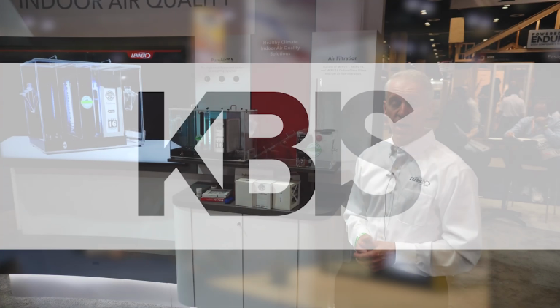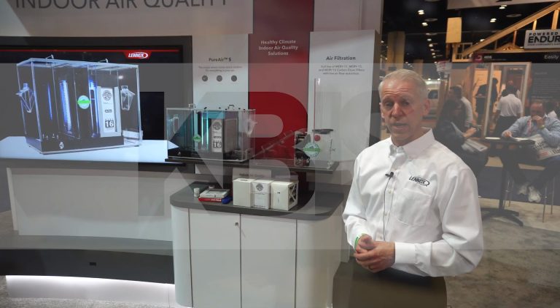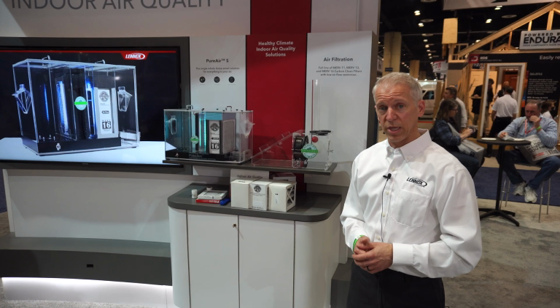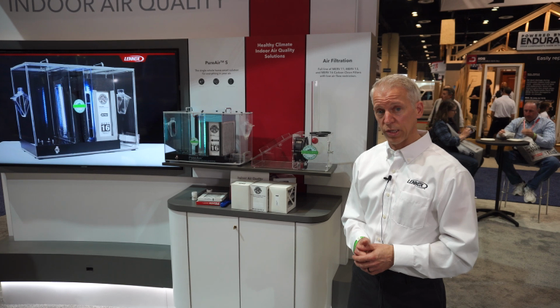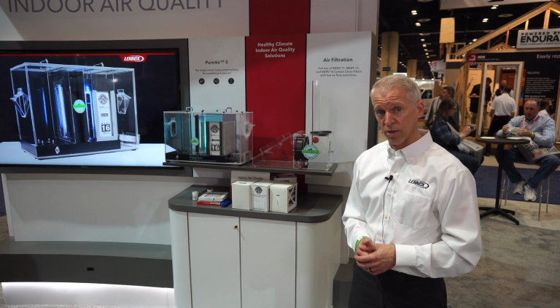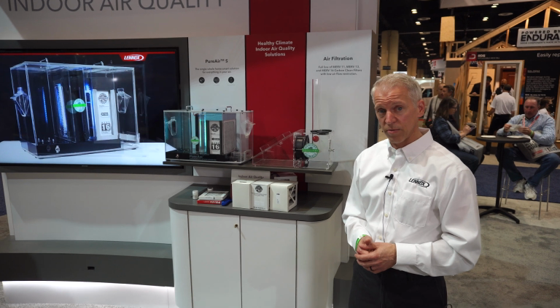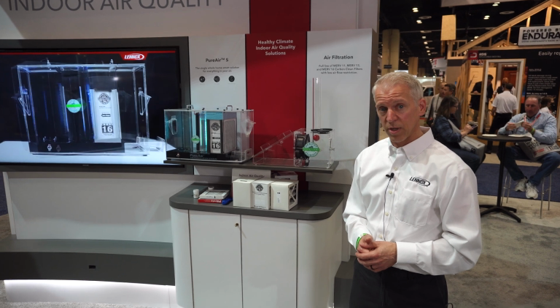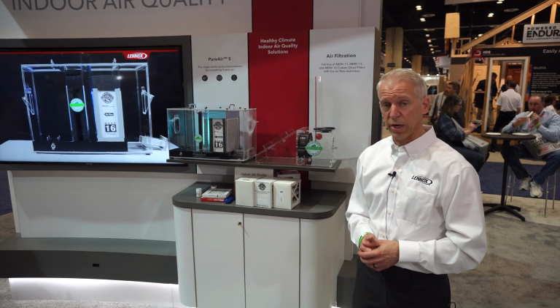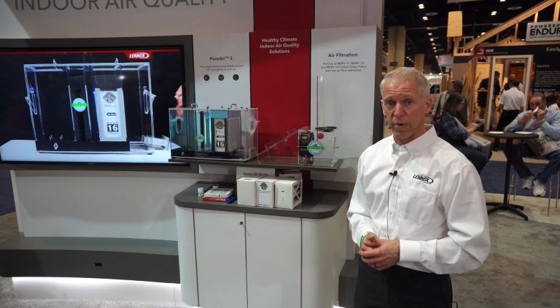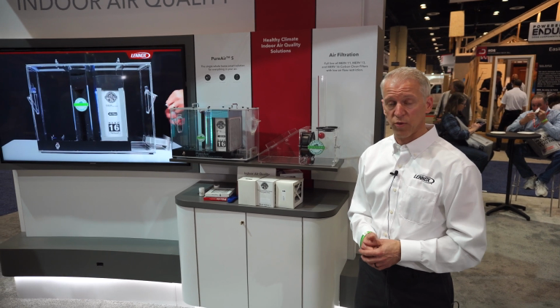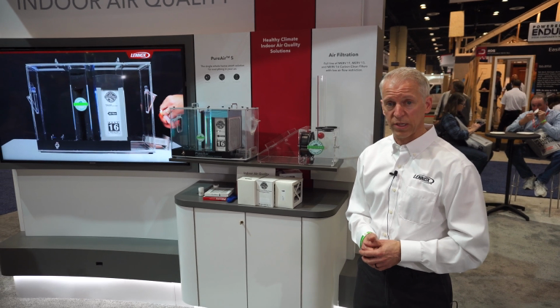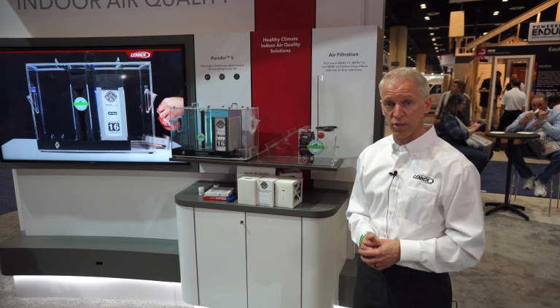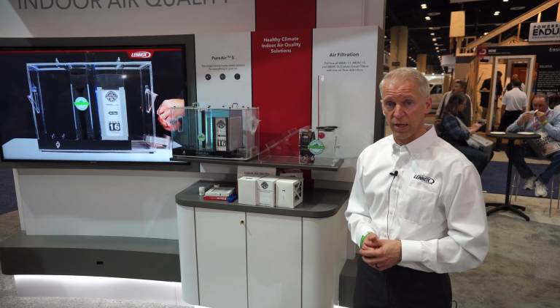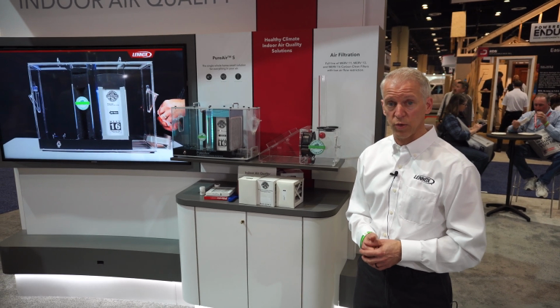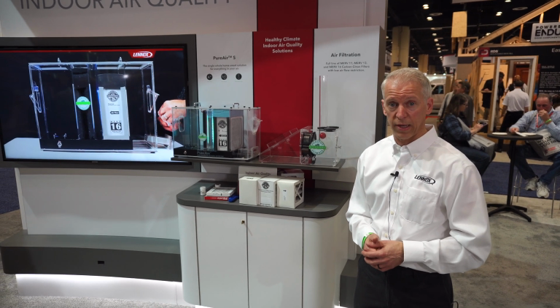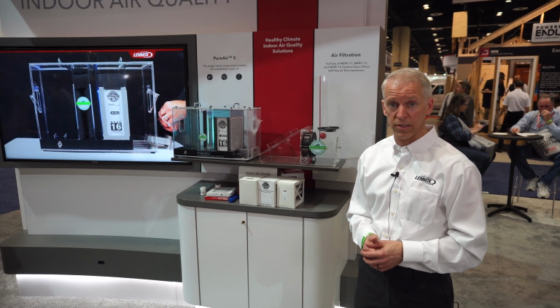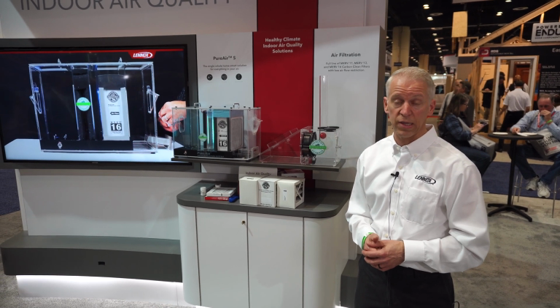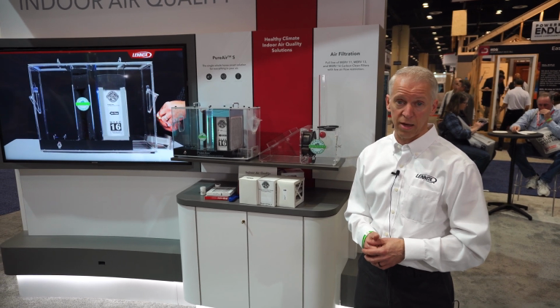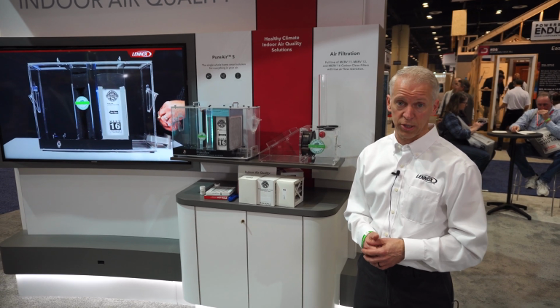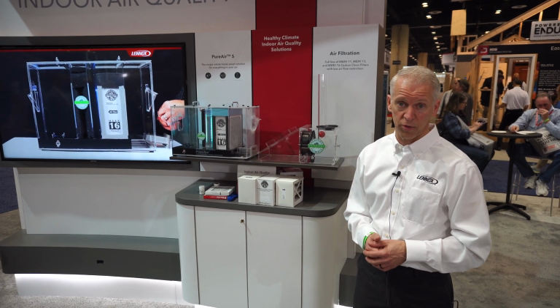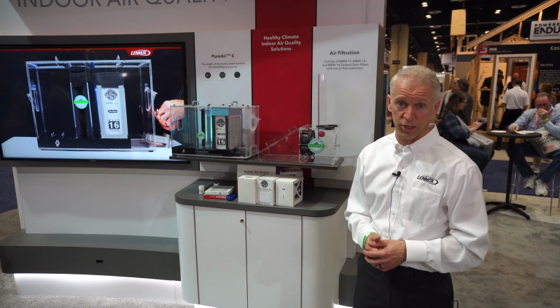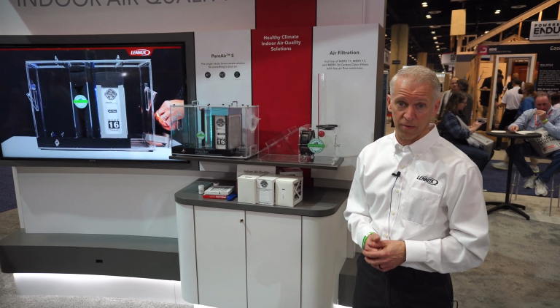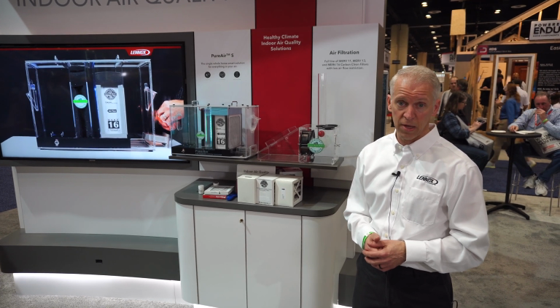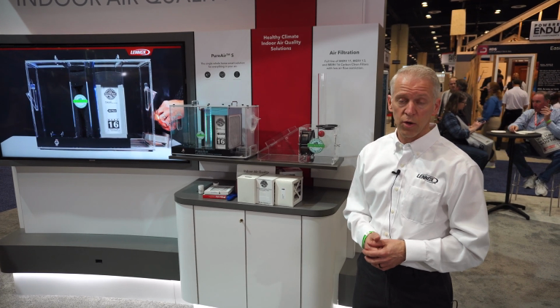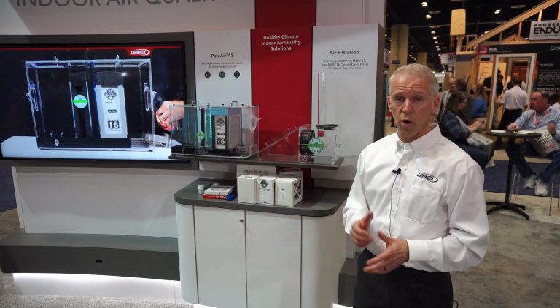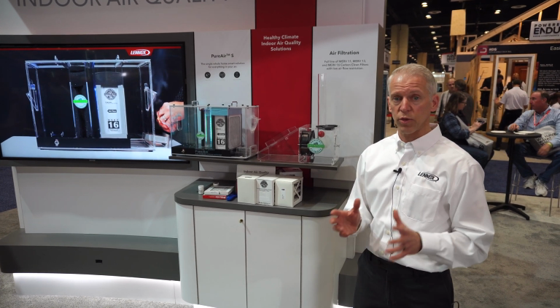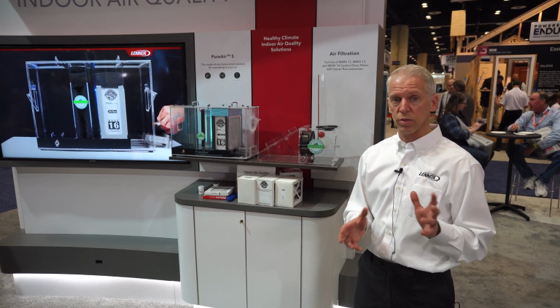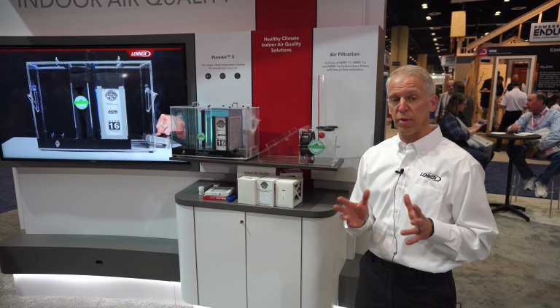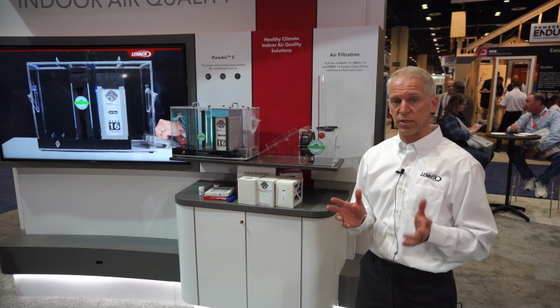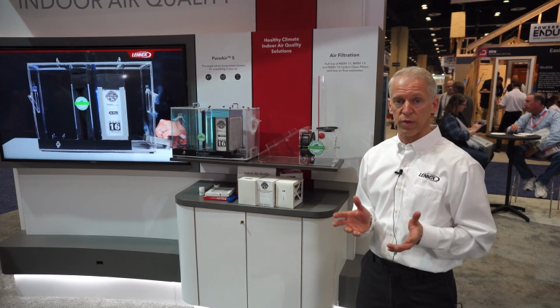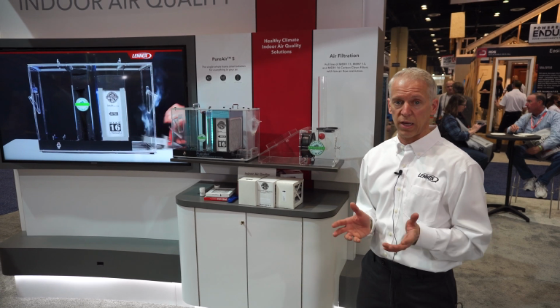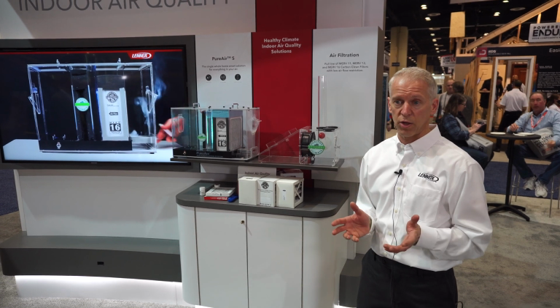Hi, I'm Terry Stern, Product Manager for Residential IAQ with Lennox, here at the iBiz show this year. I'm going to walk you through some of the basics with IAQ.